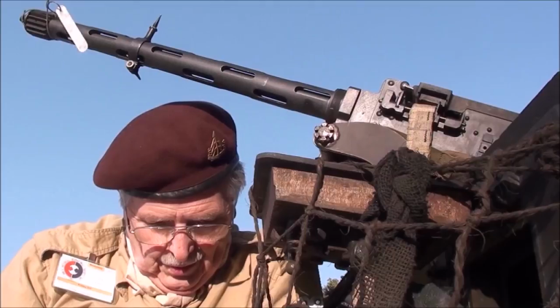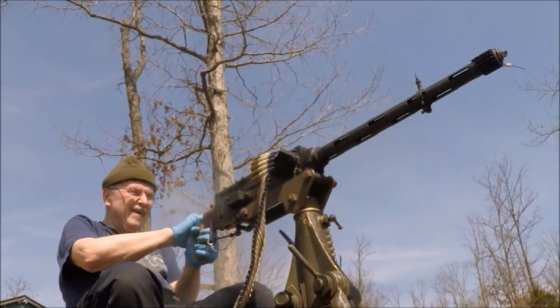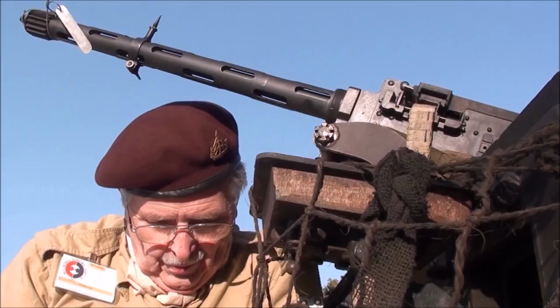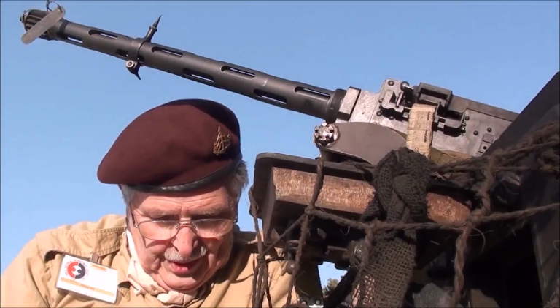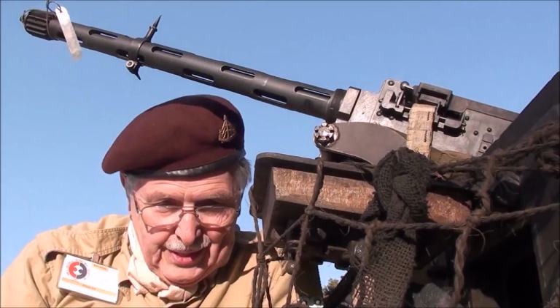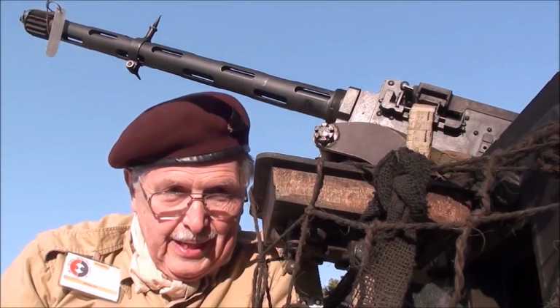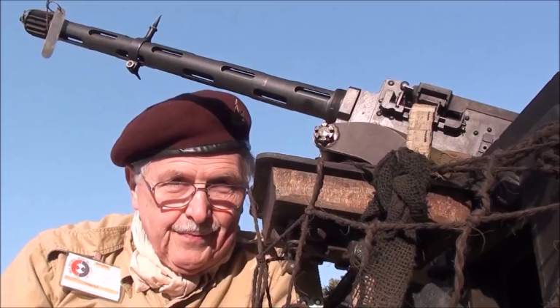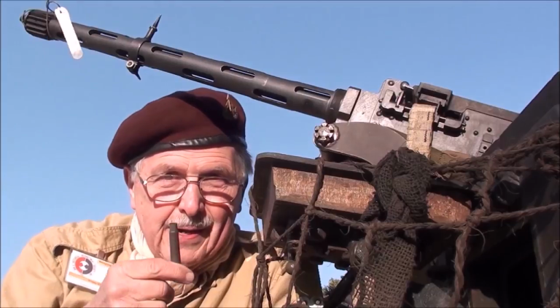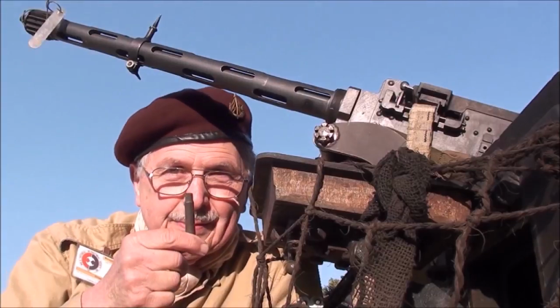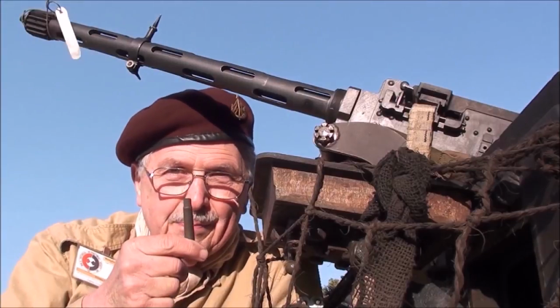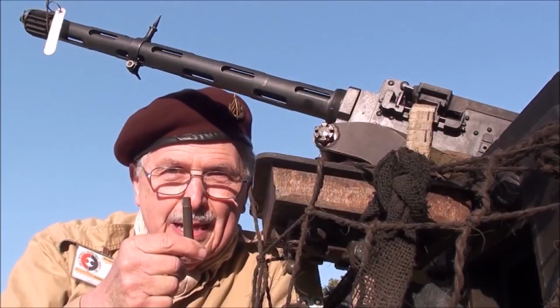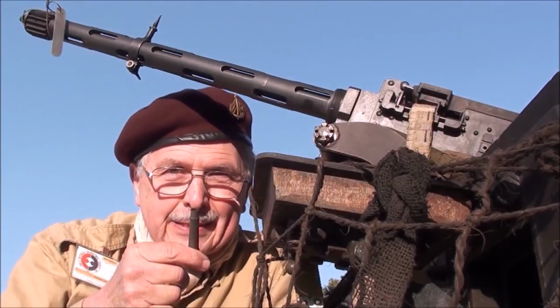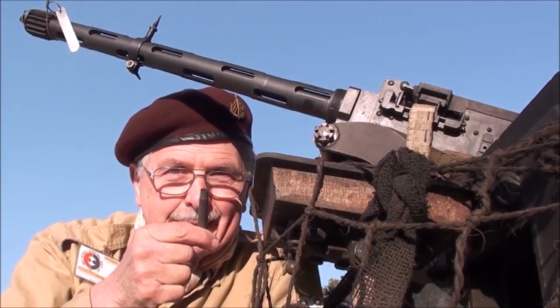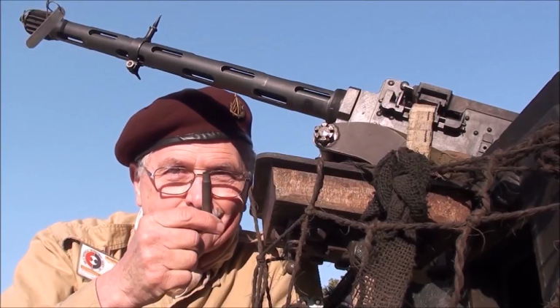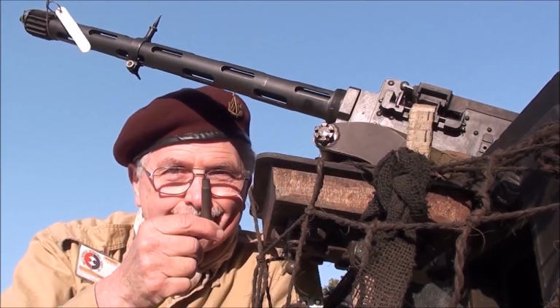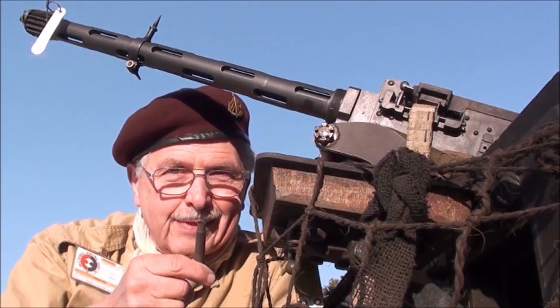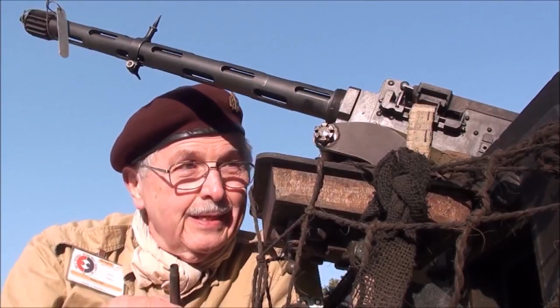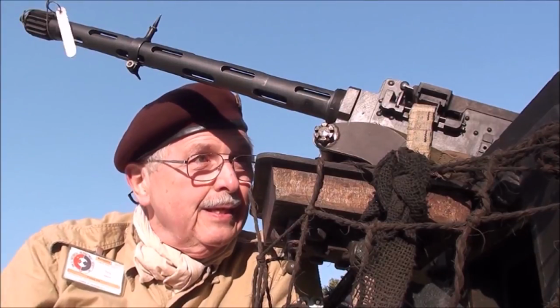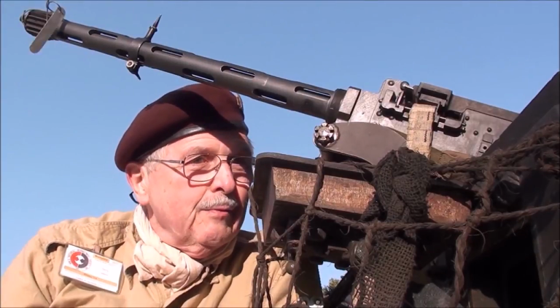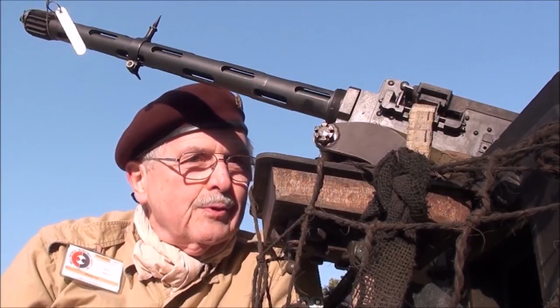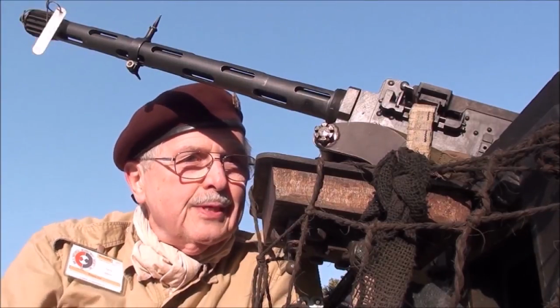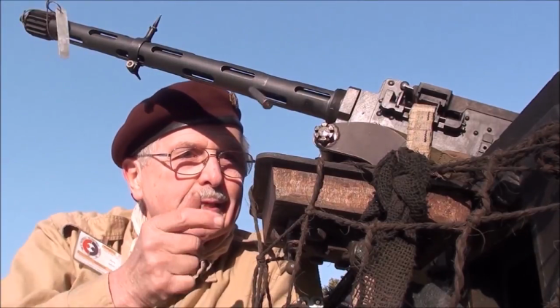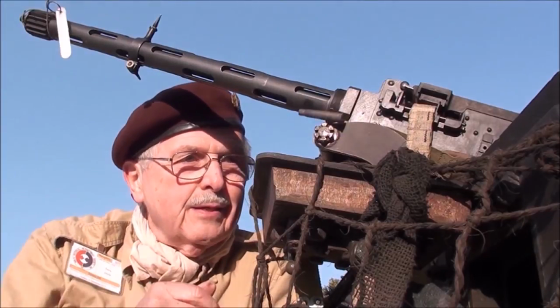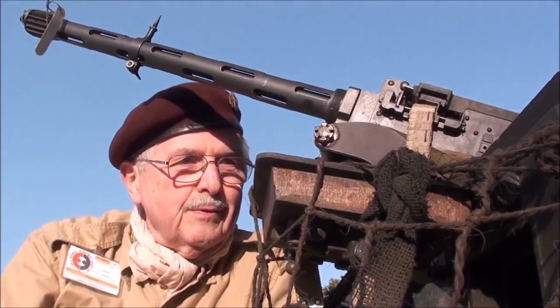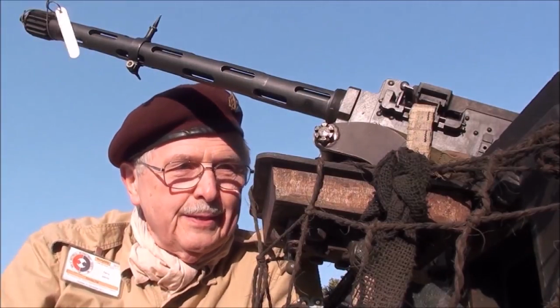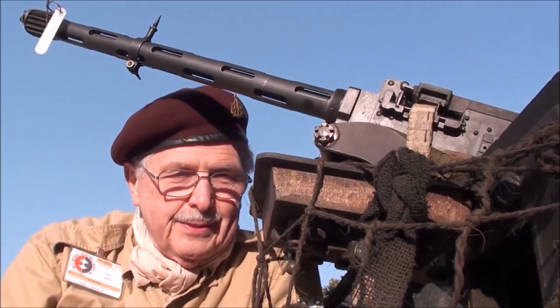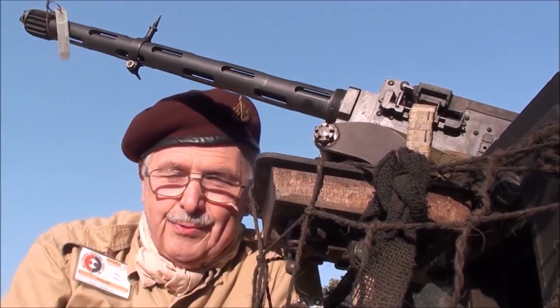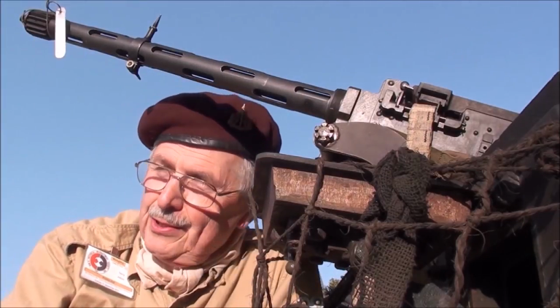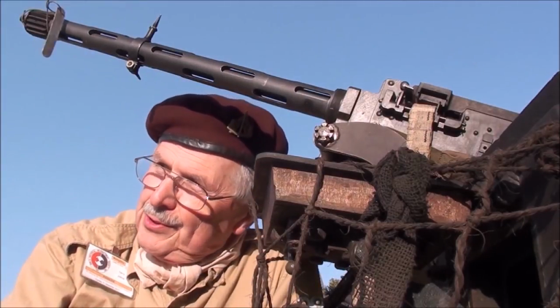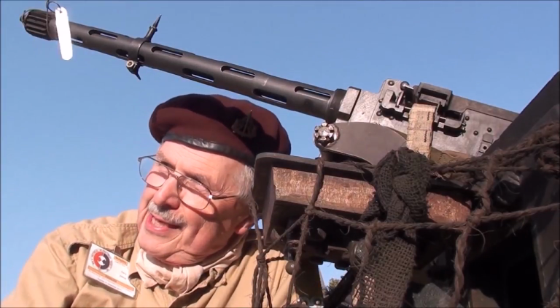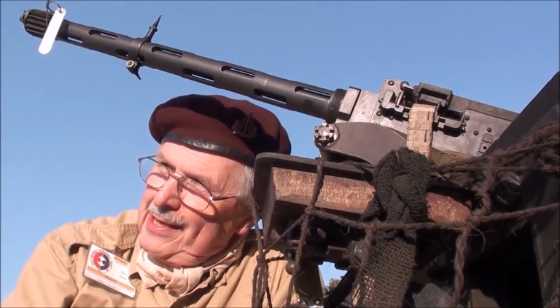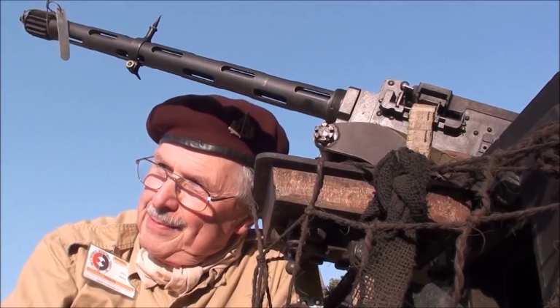We just test fired some blanks — .303. We're set to go. Yes, .303 caliber.